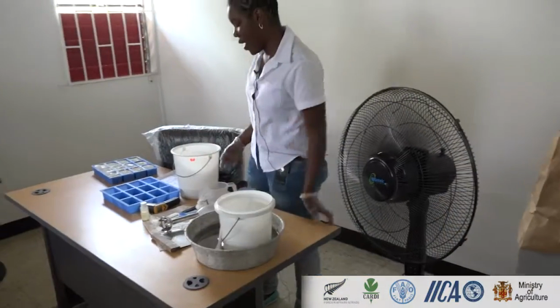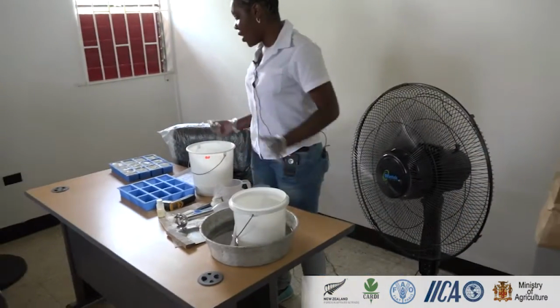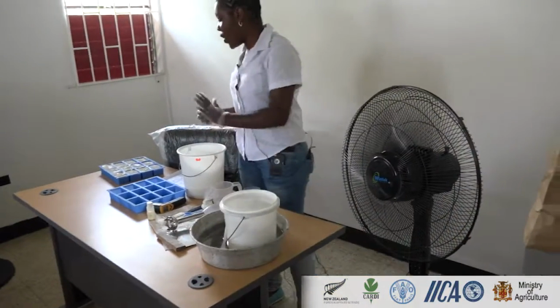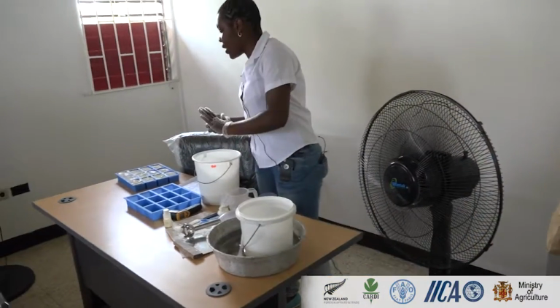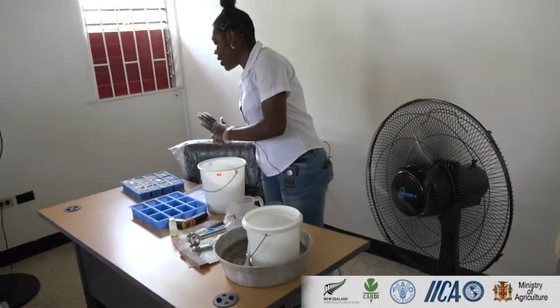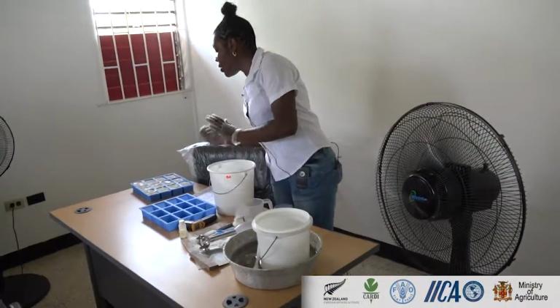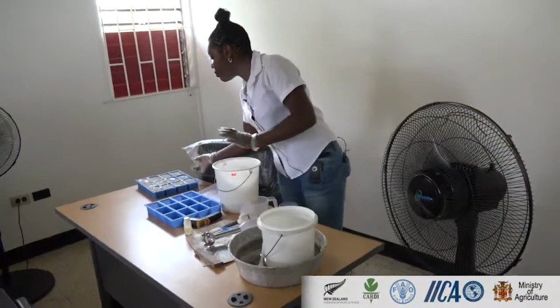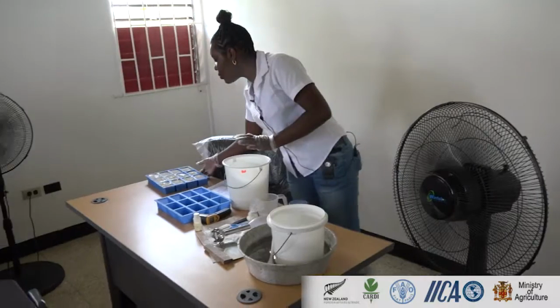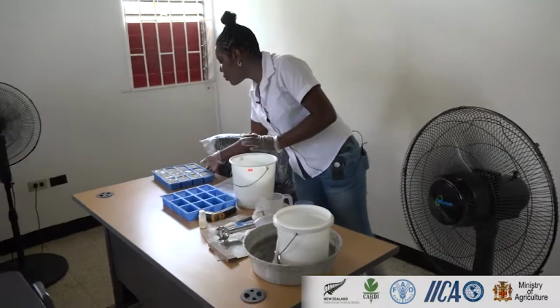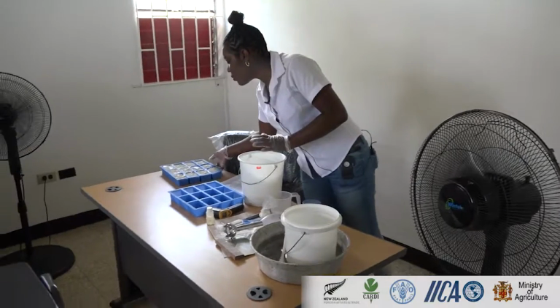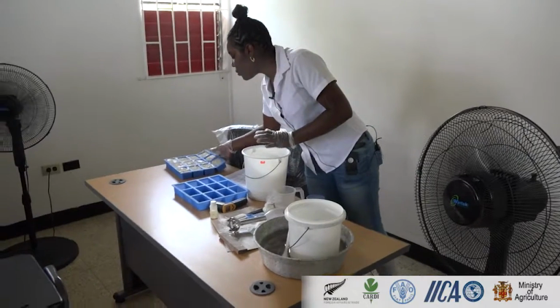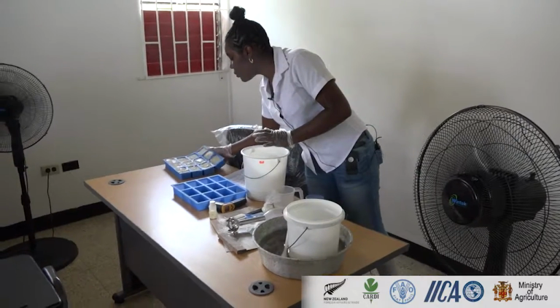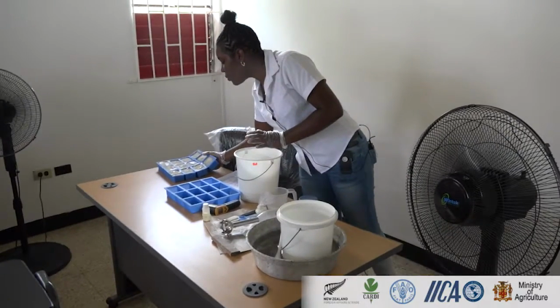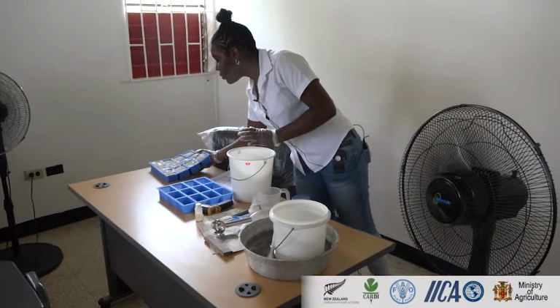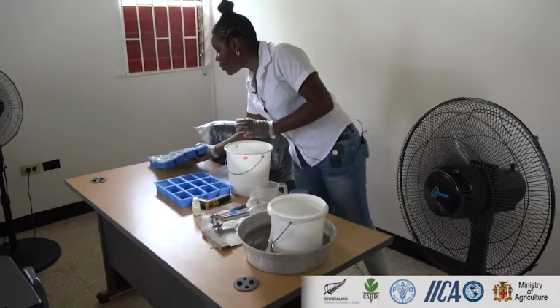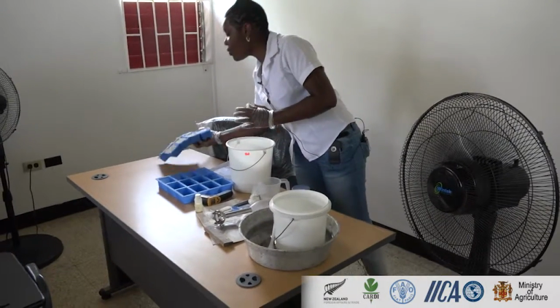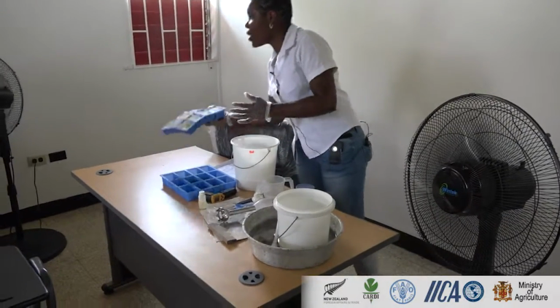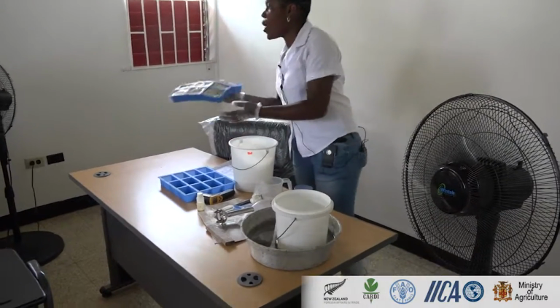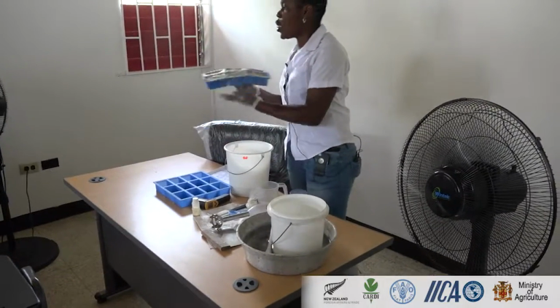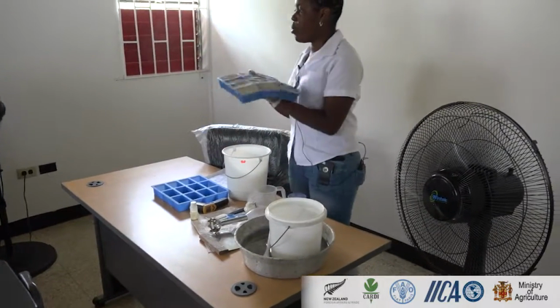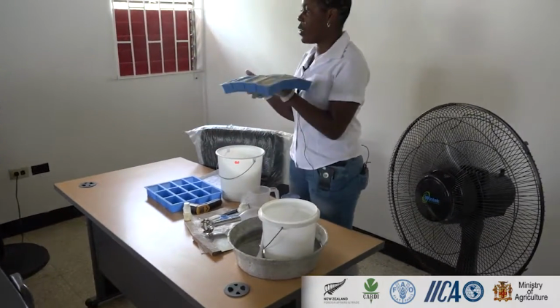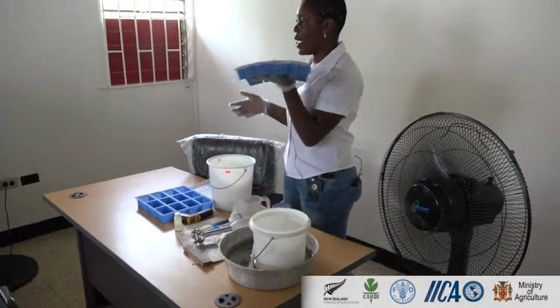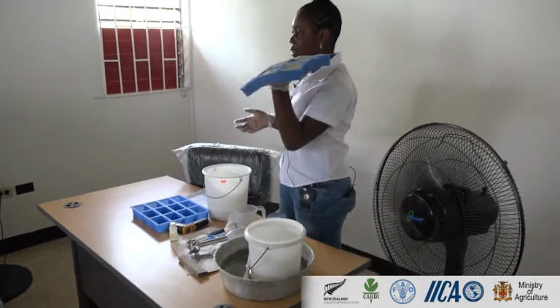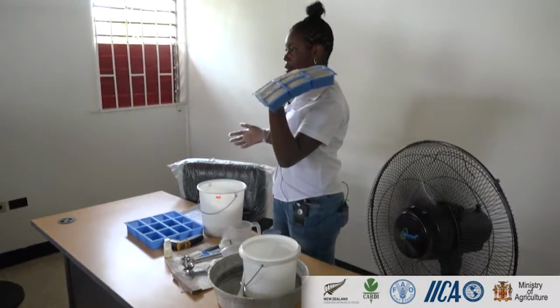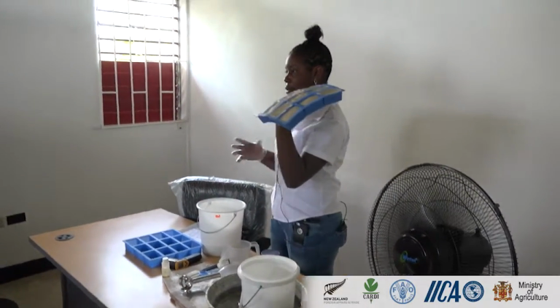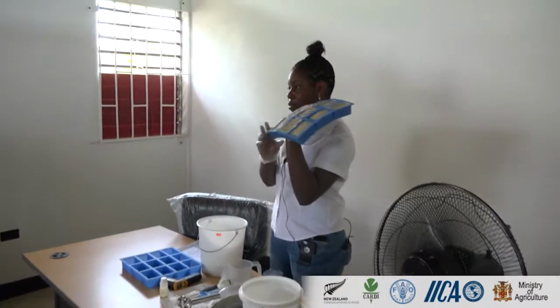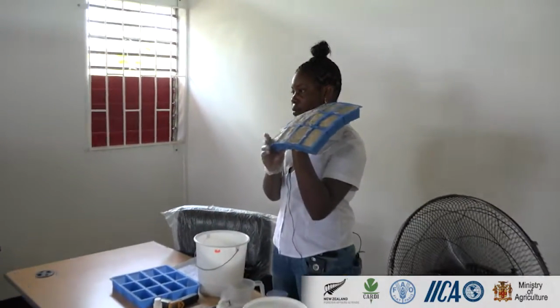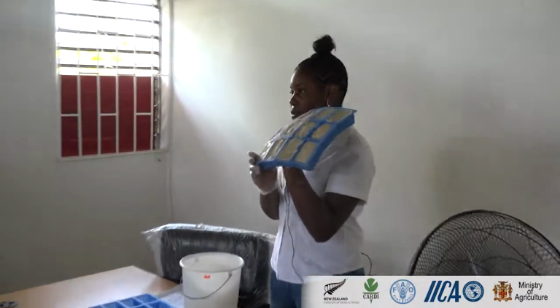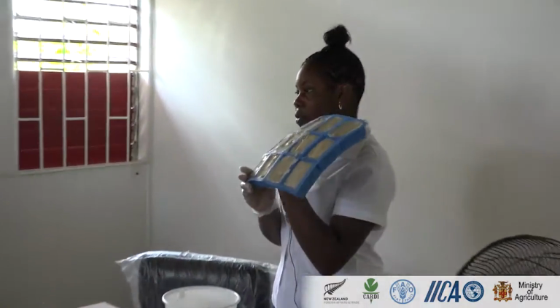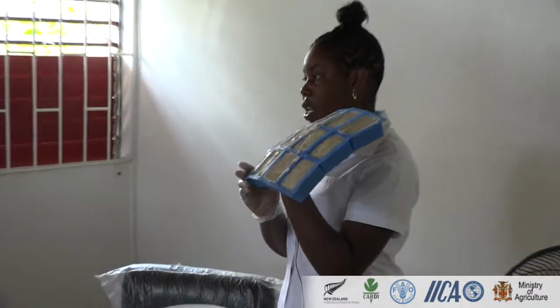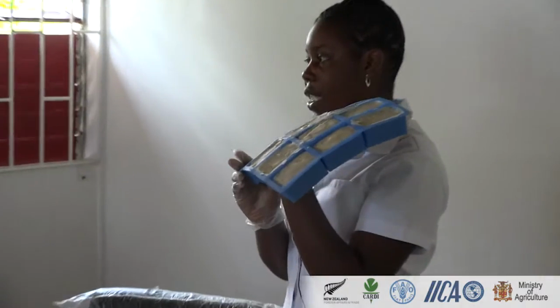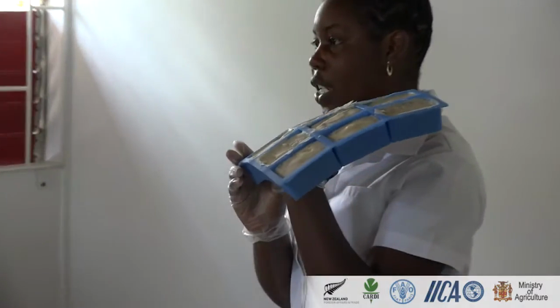So this is what the soap looks like when it is finished.